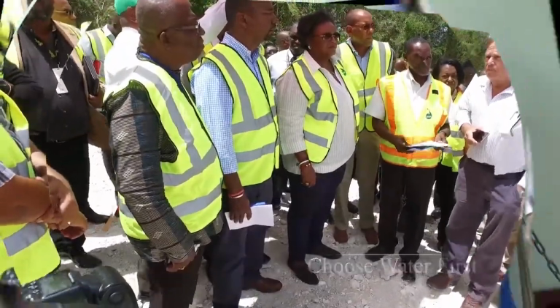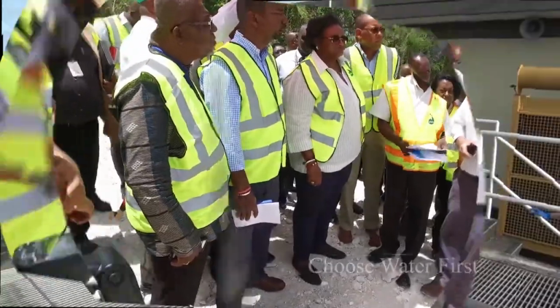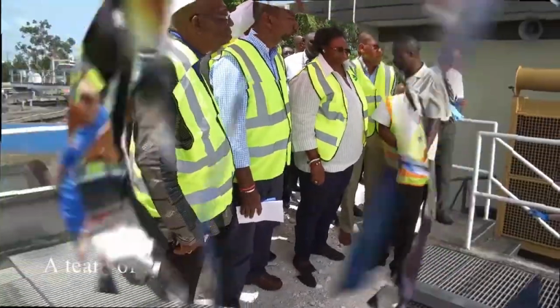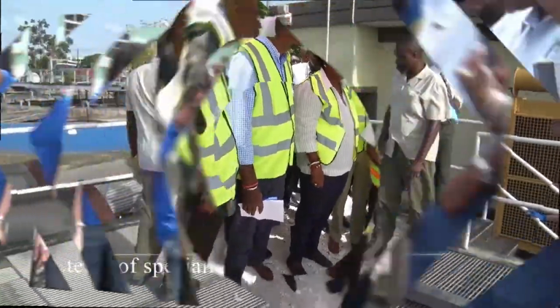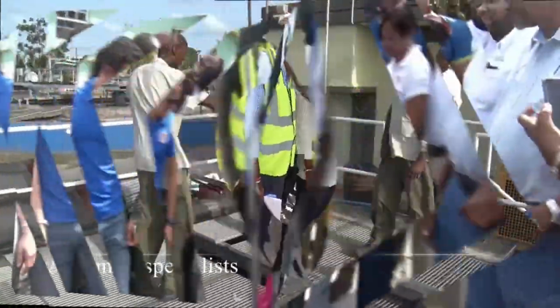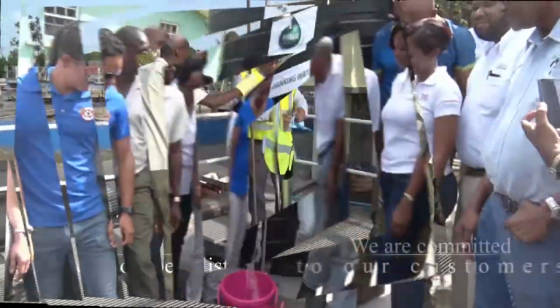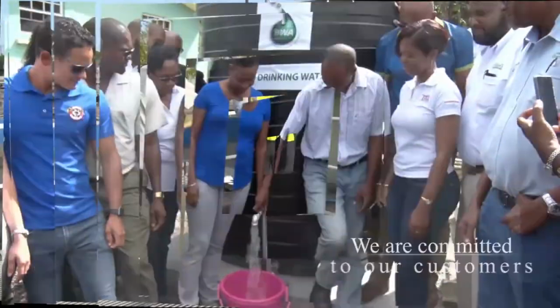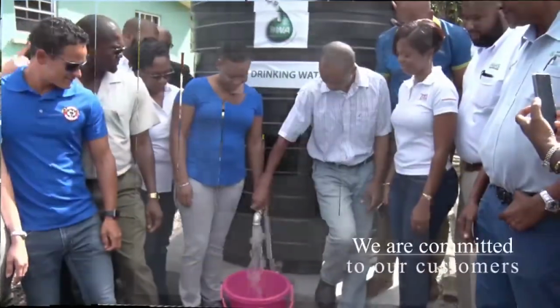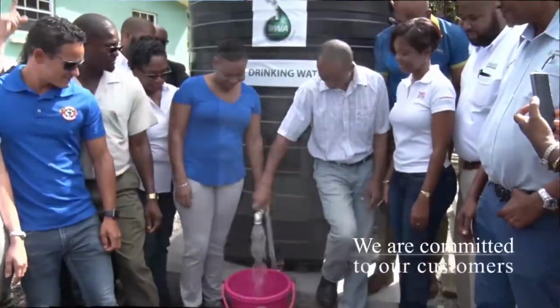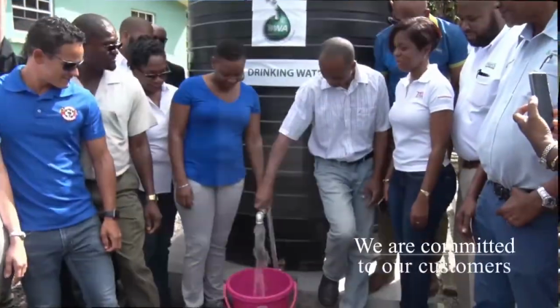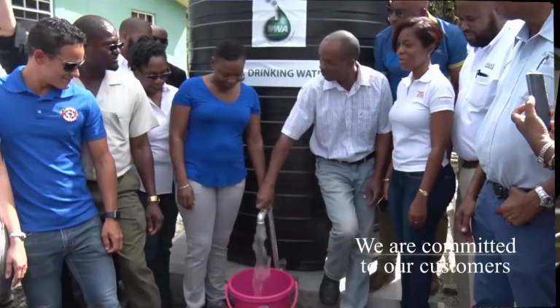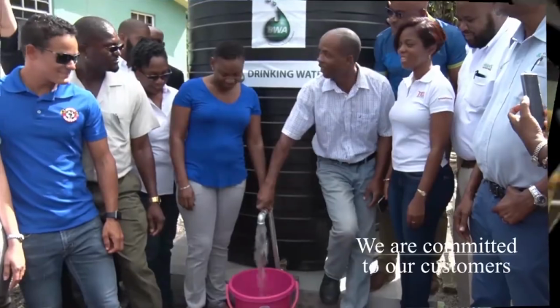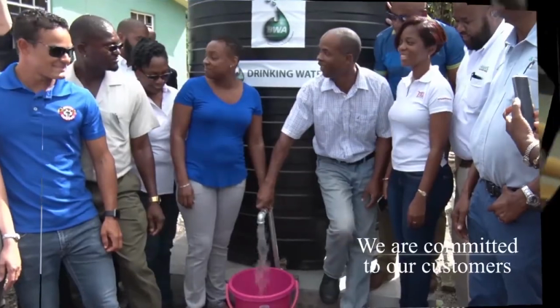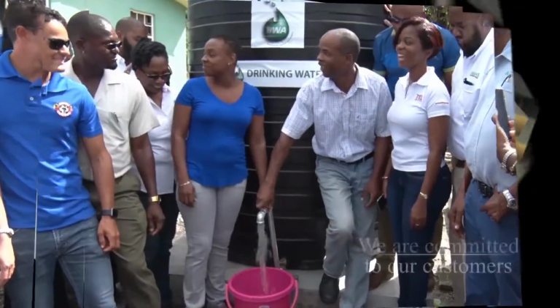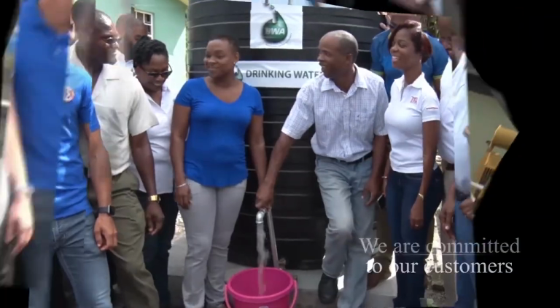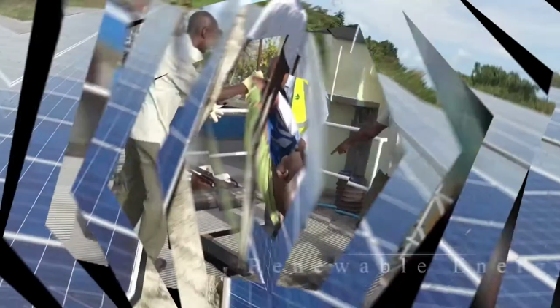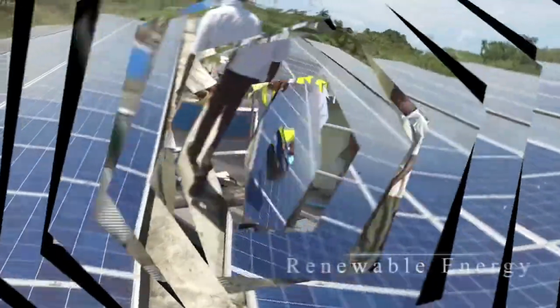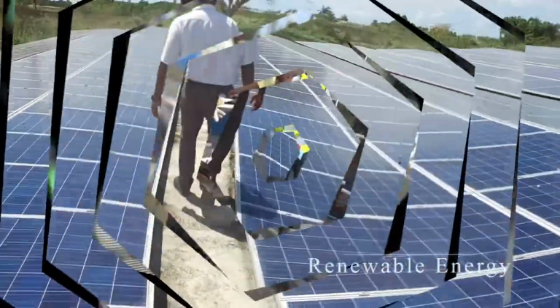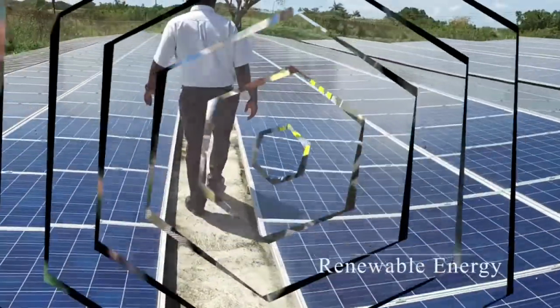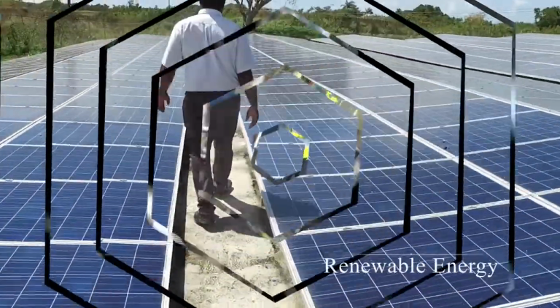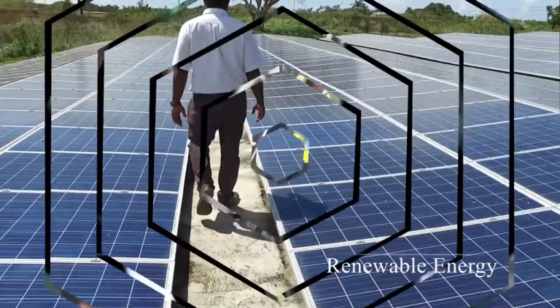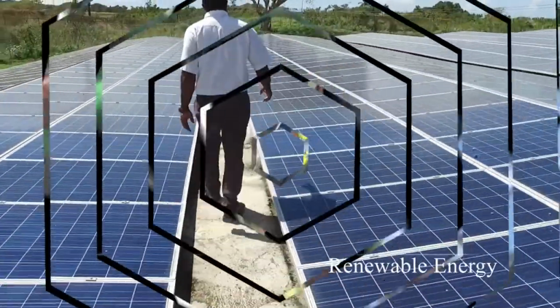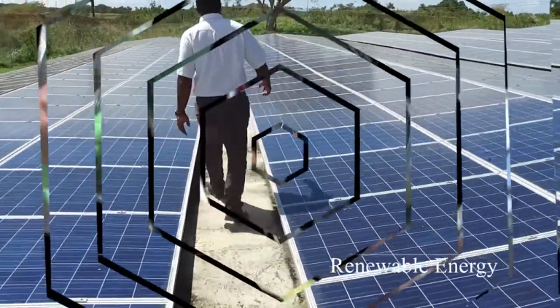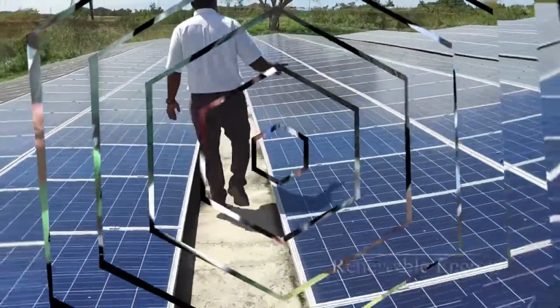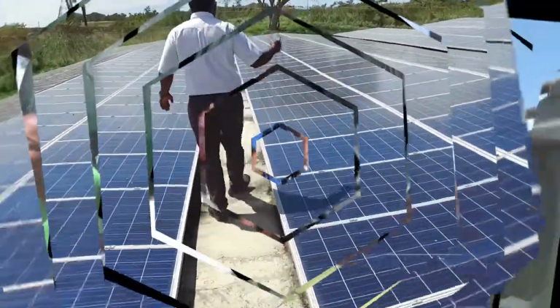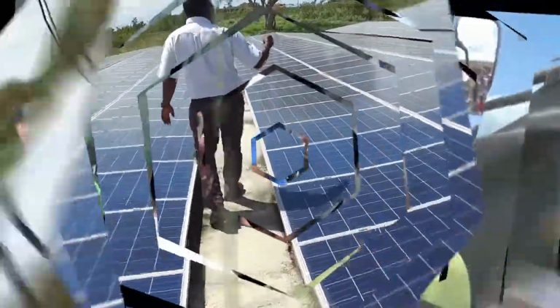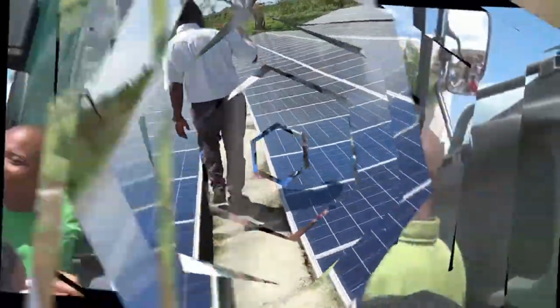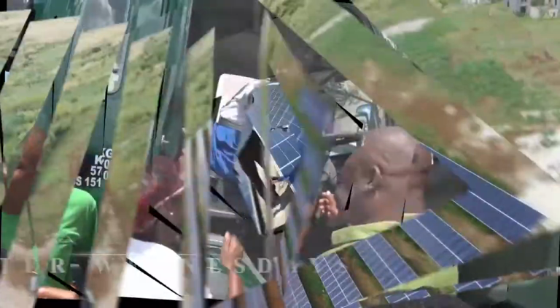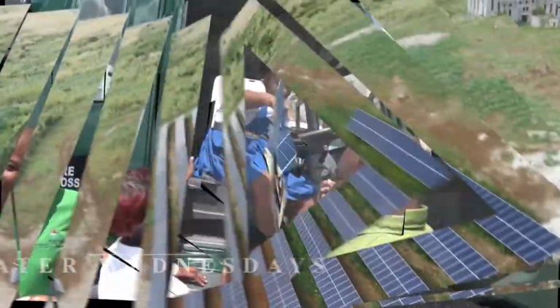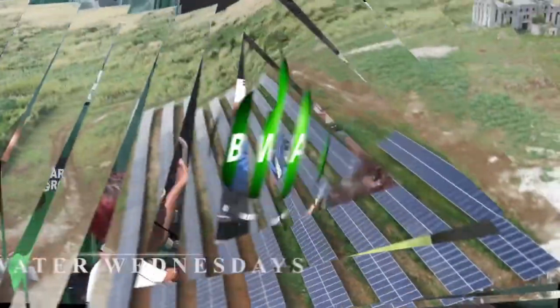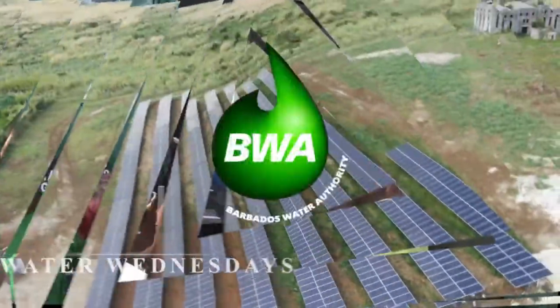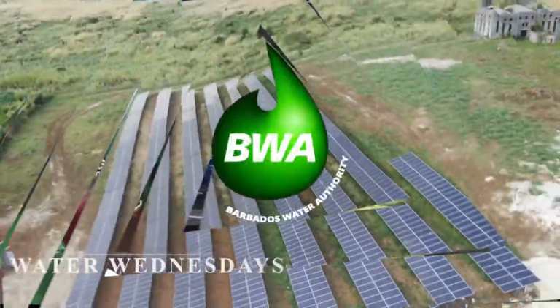We all know fresh air and water should be enjoyed by all of us. Talking about water, choose water first.